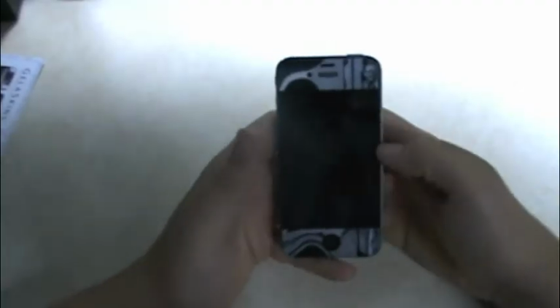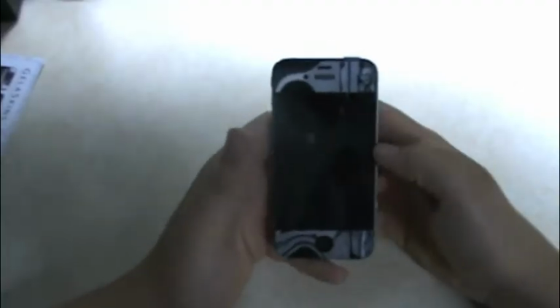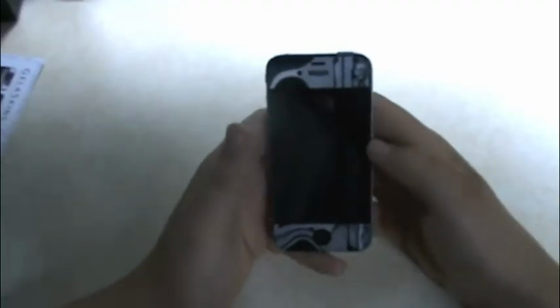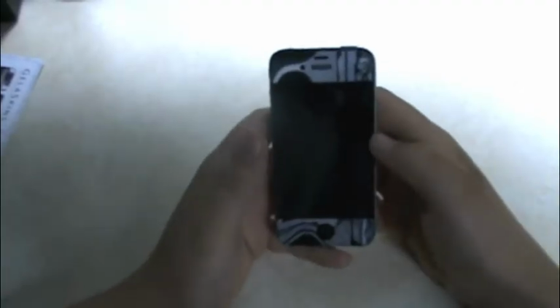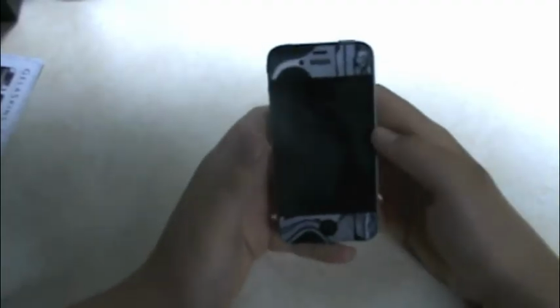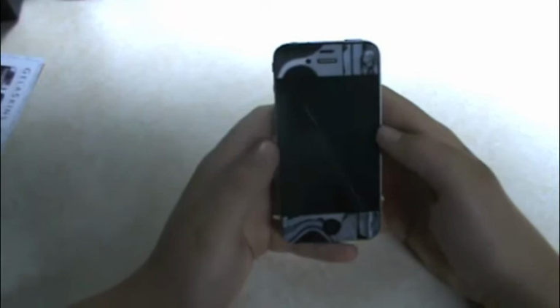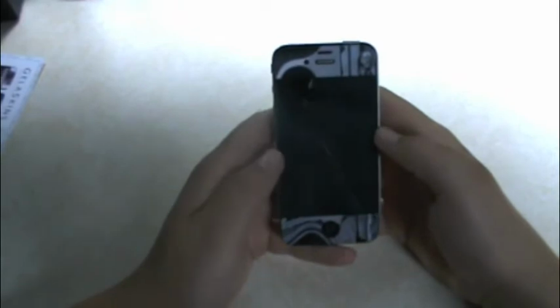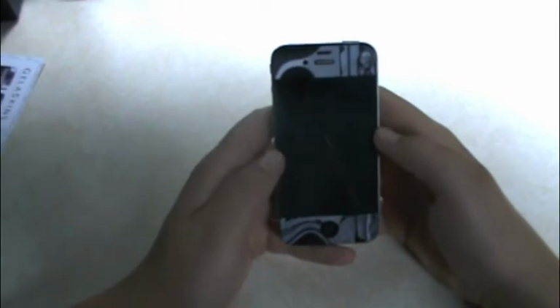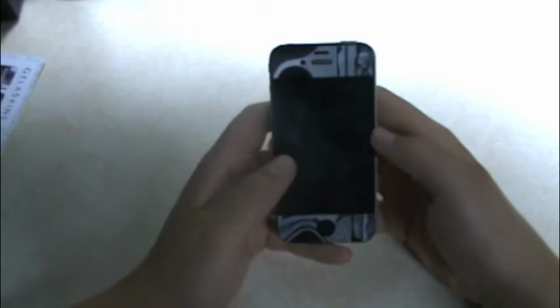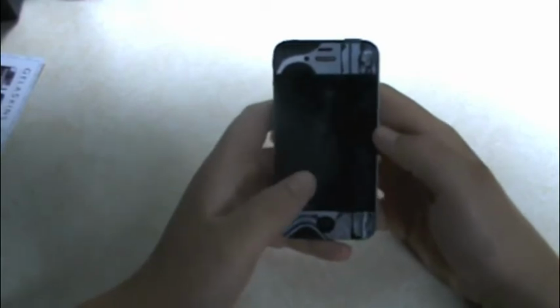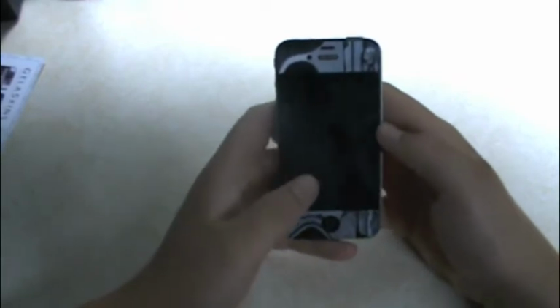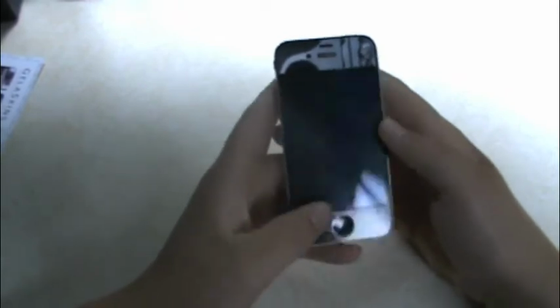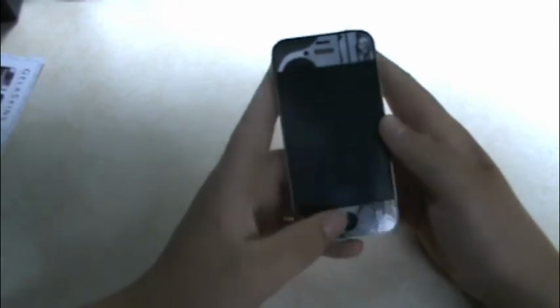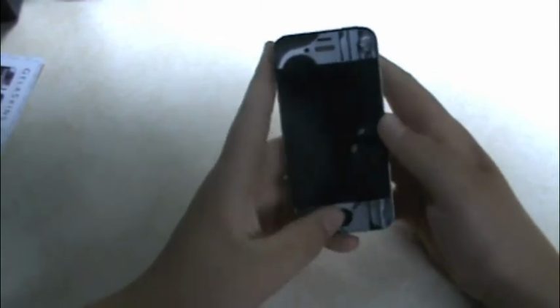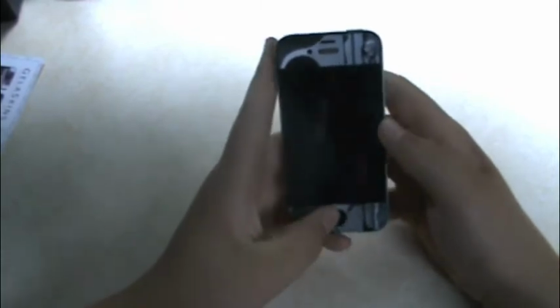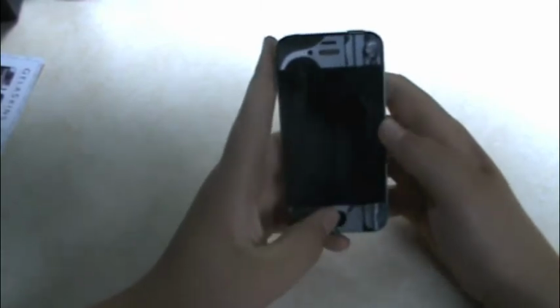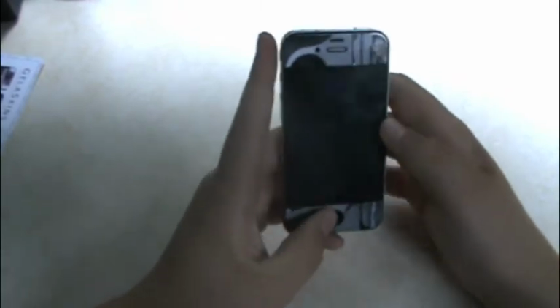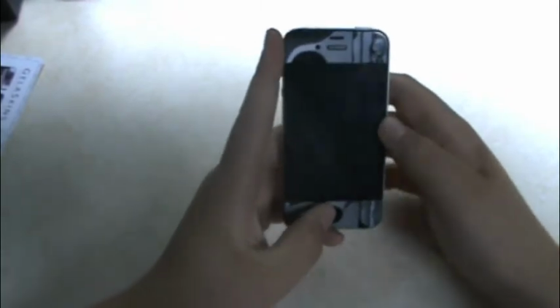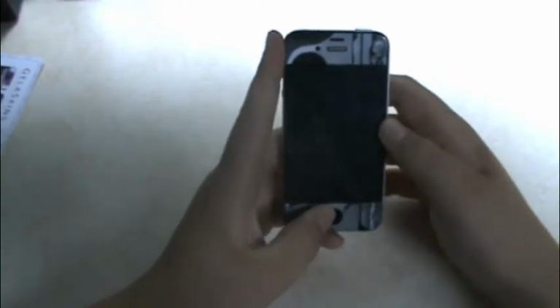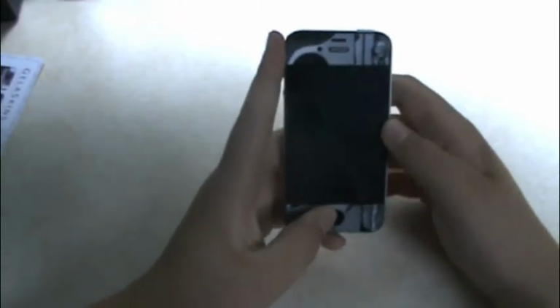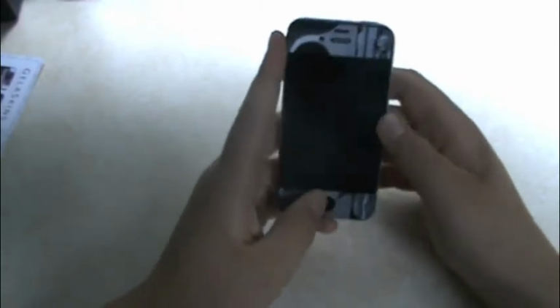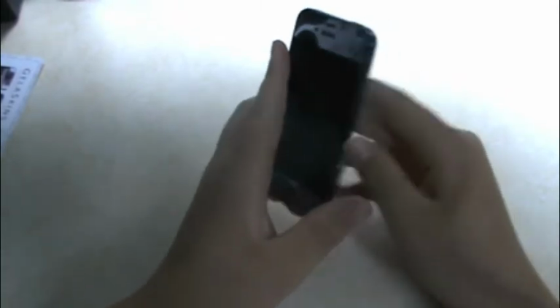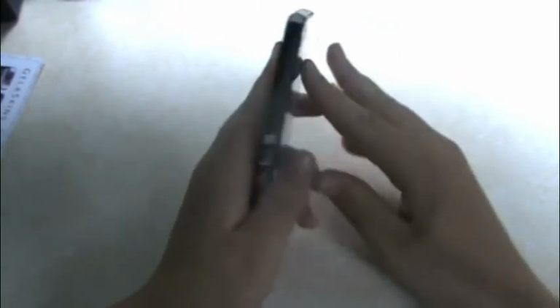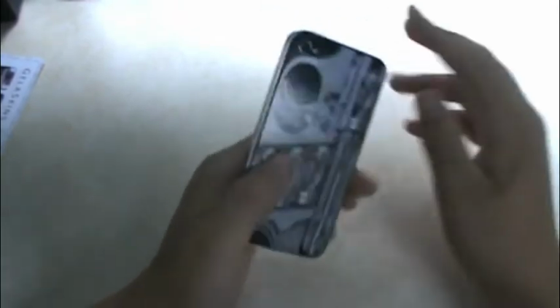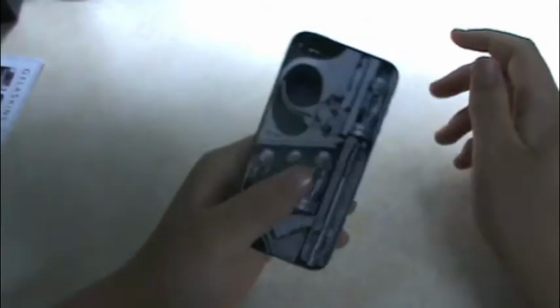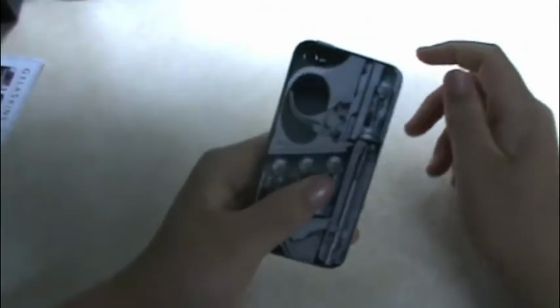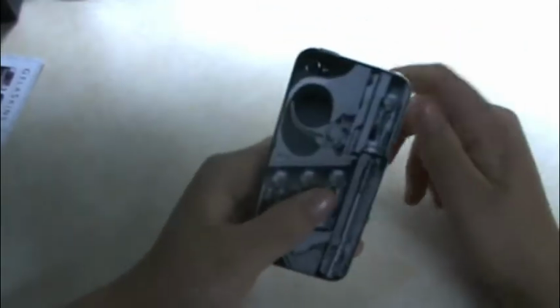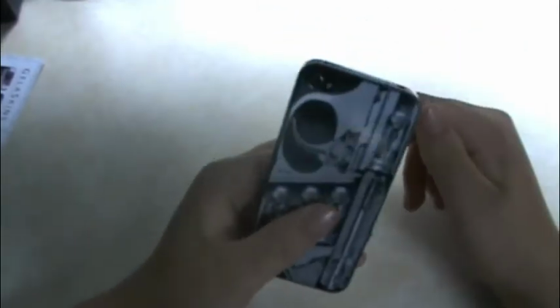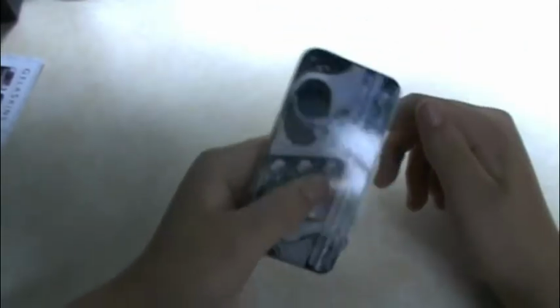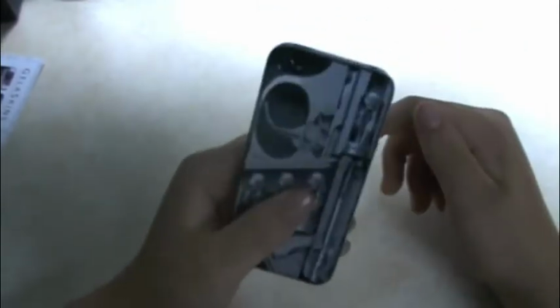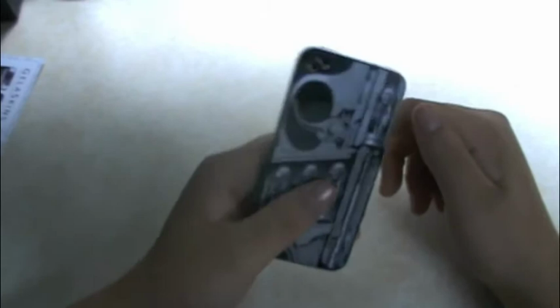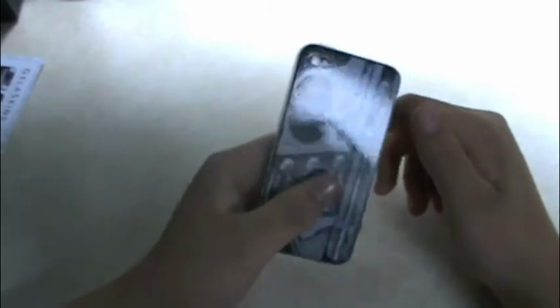Hey guys, it's Mr. Andrews Tech here. Today I got one of the best Cydia tweaks for you iPhone 4 users.